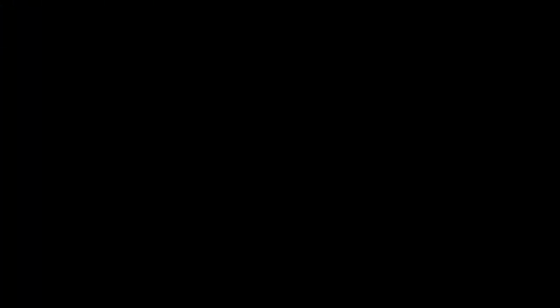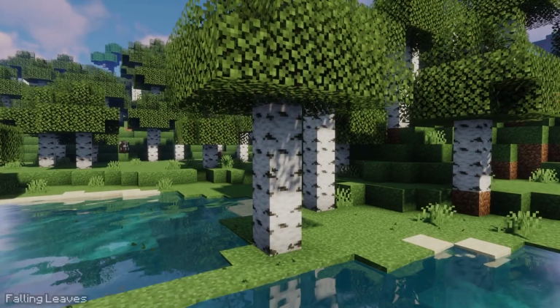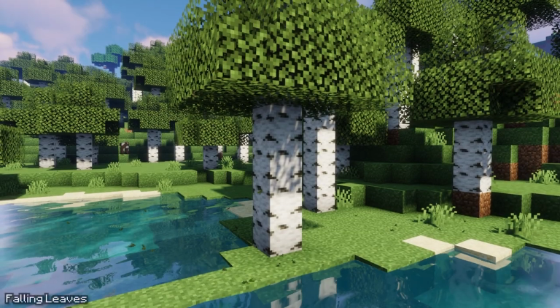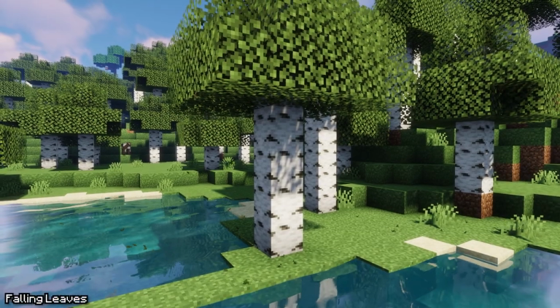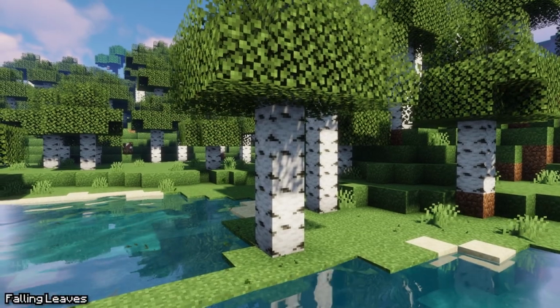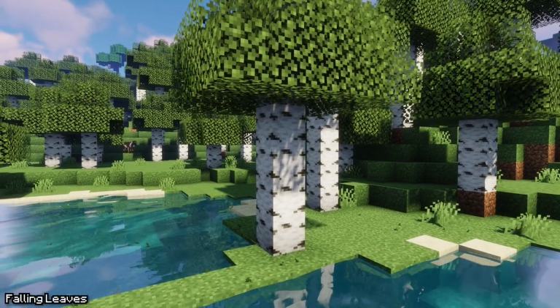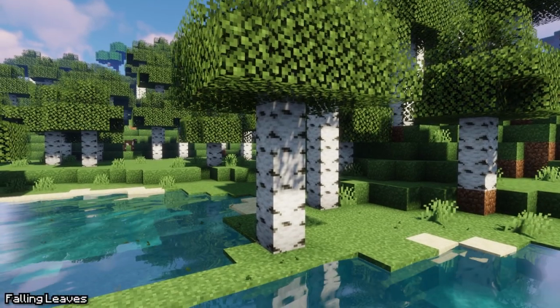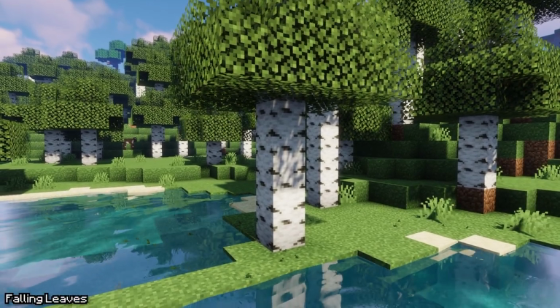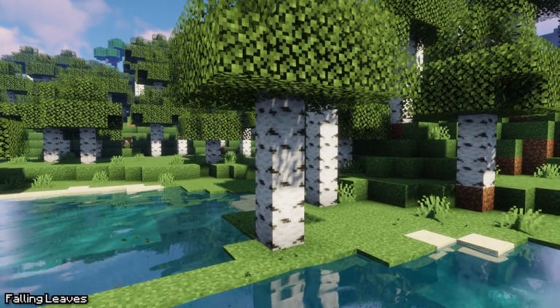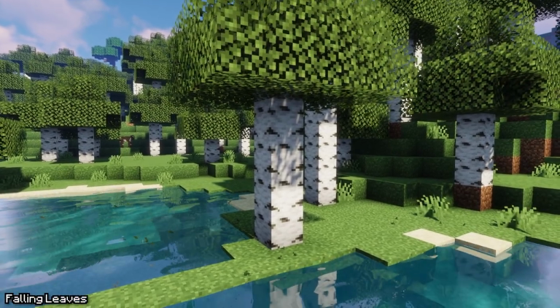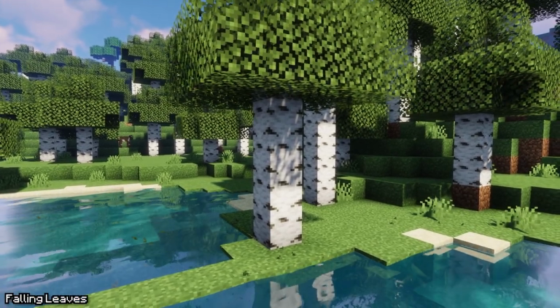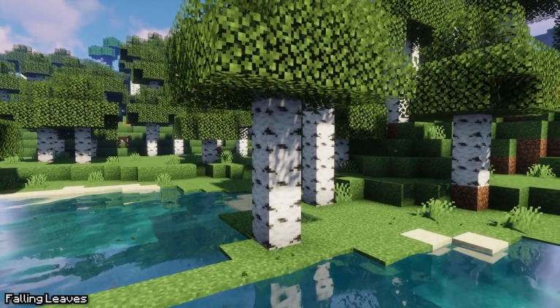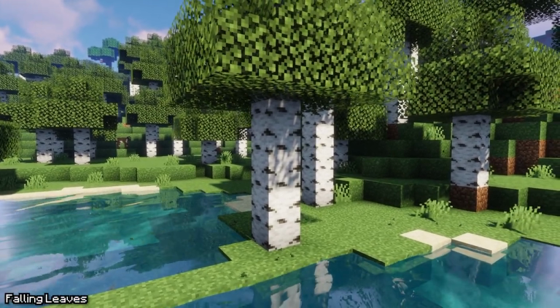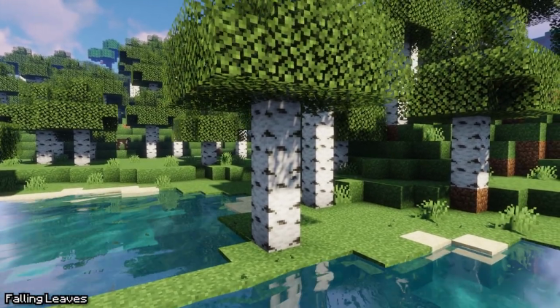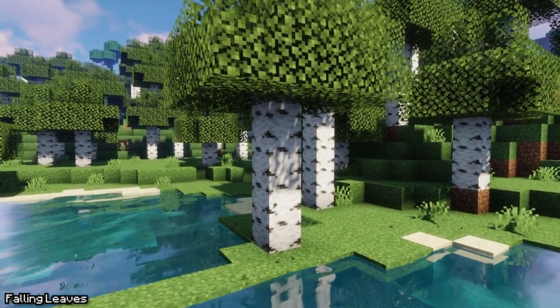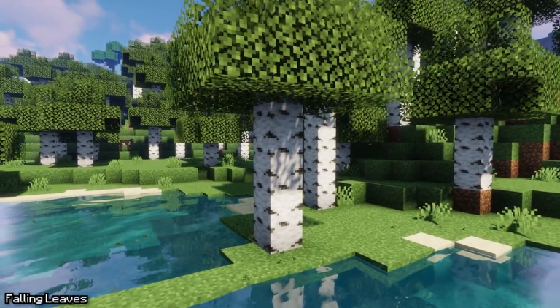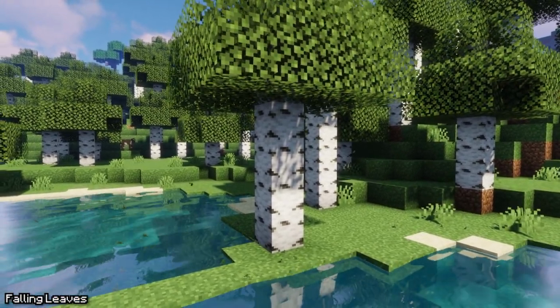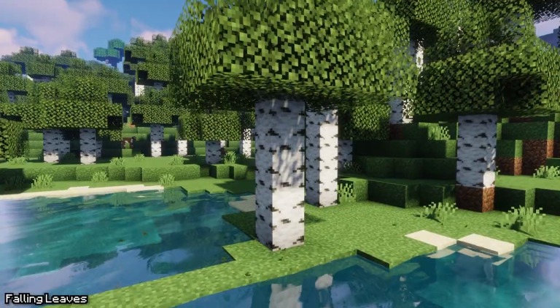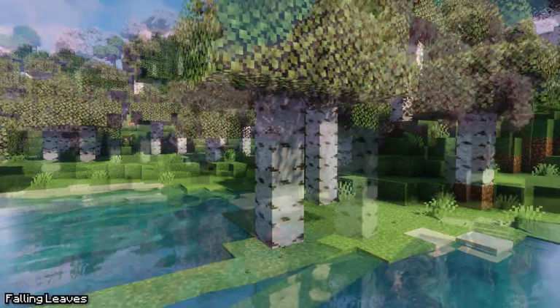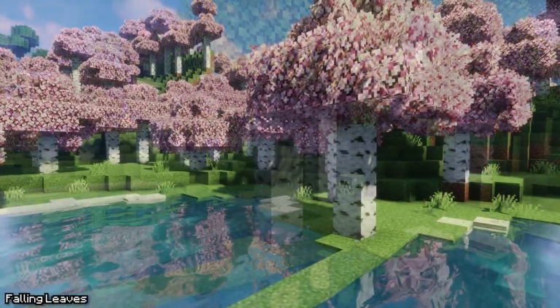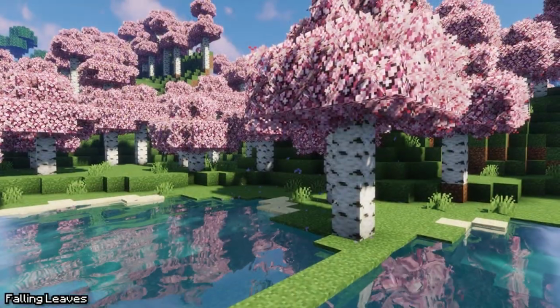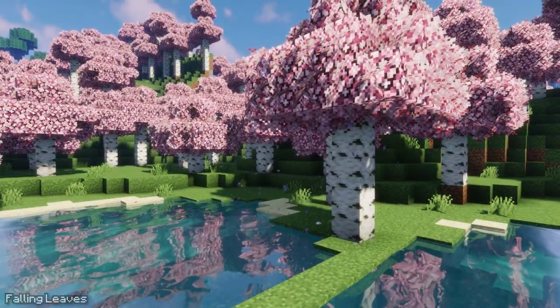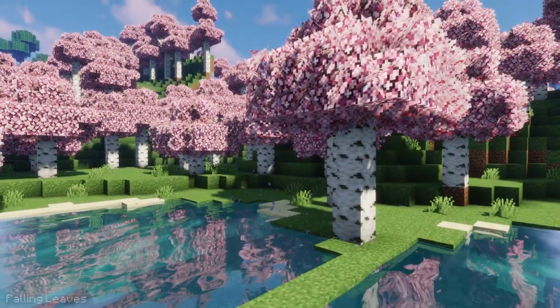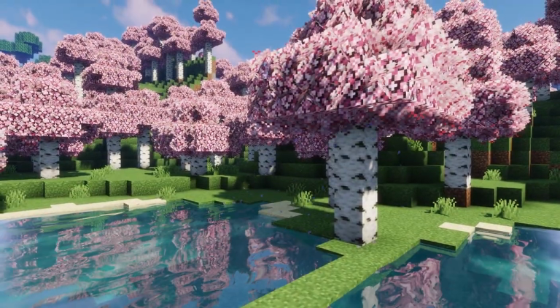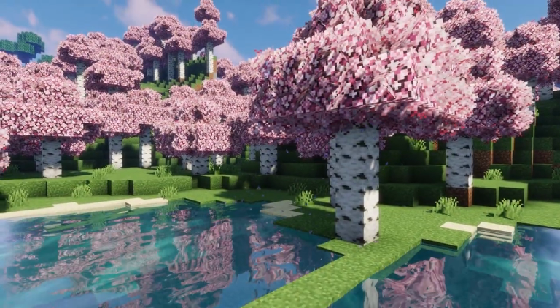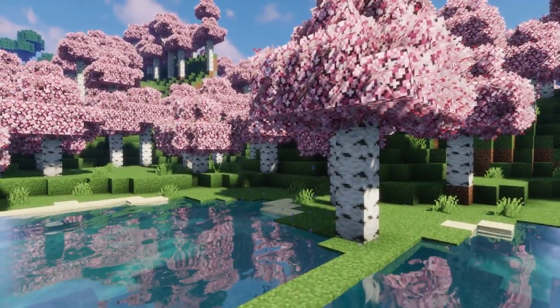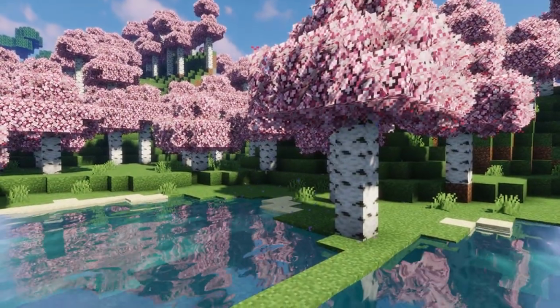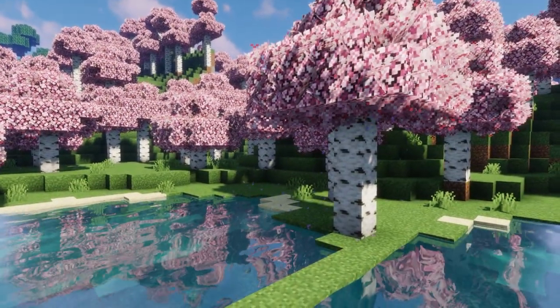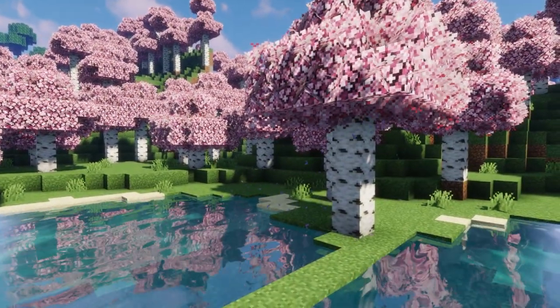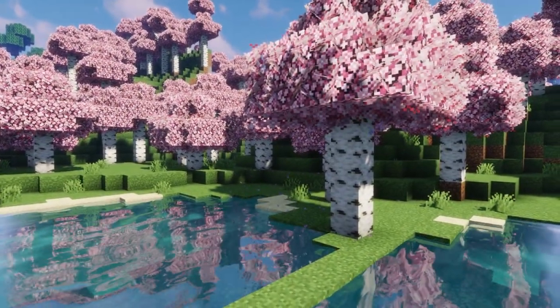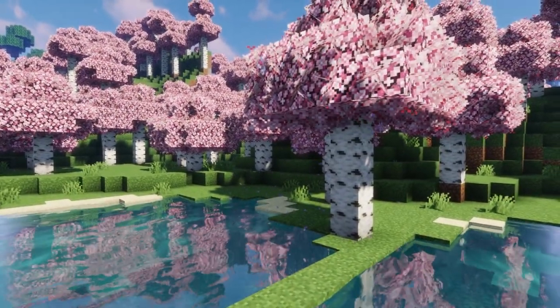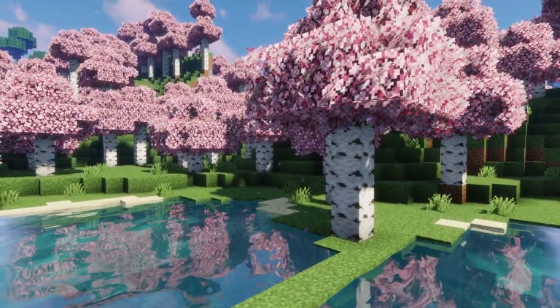Next, we have the Falling Leaves mod. This simple mod adds little particle effects to leaf blocks that resemble falling leaves.